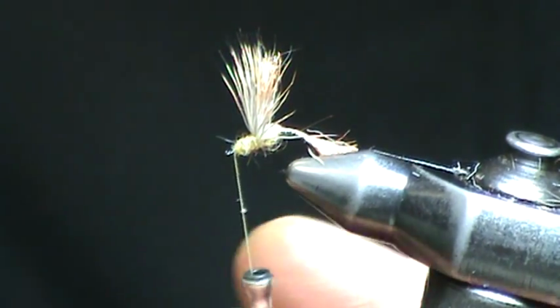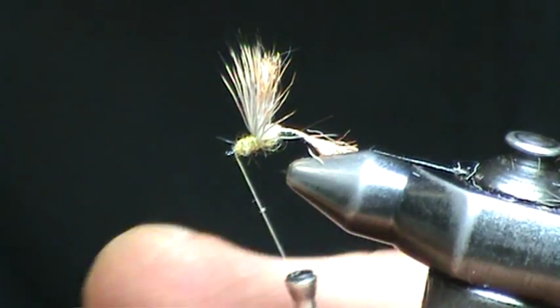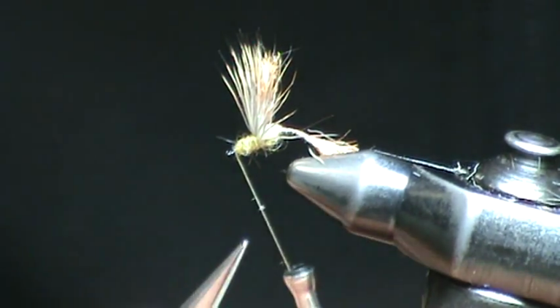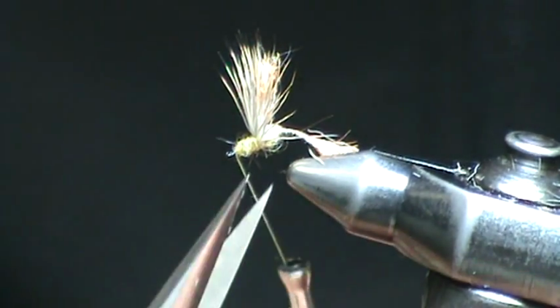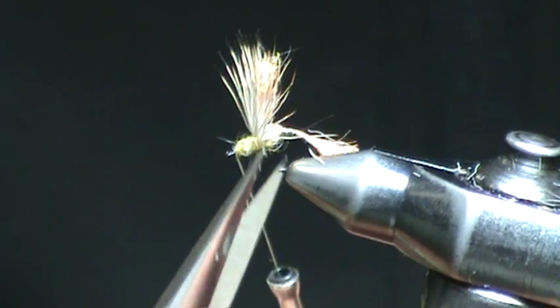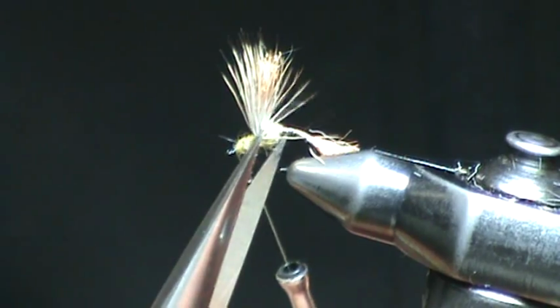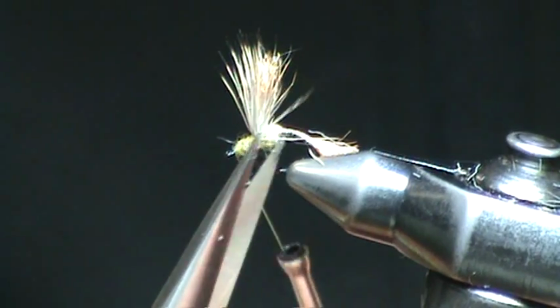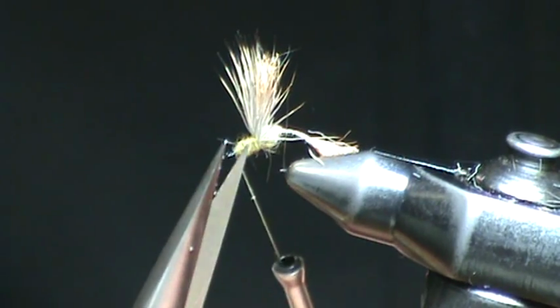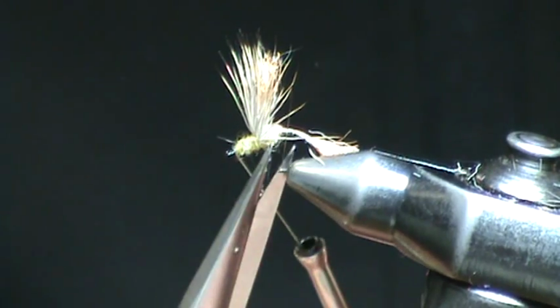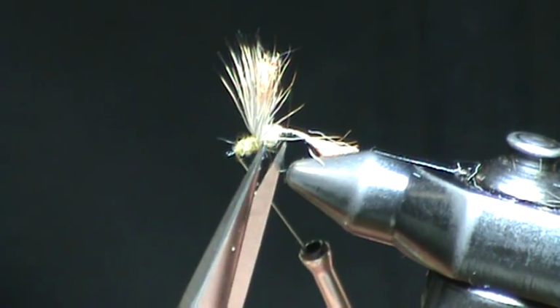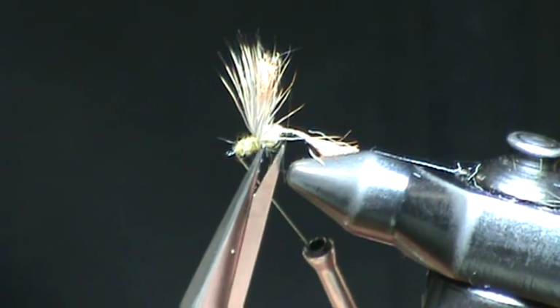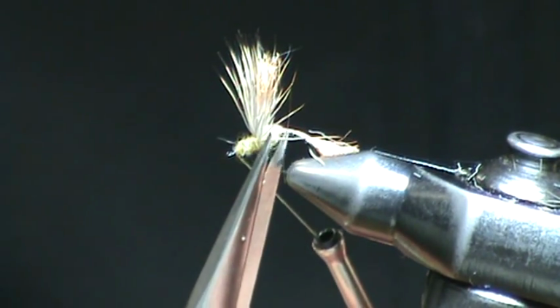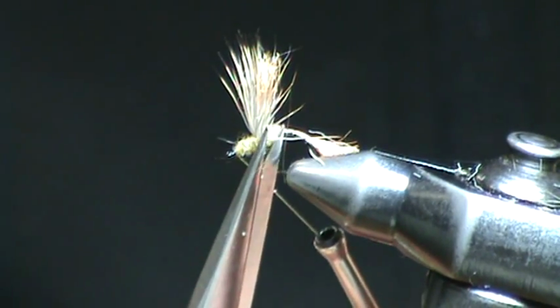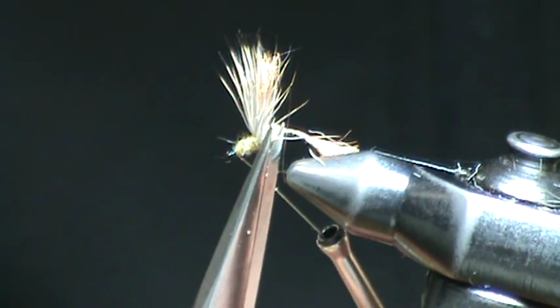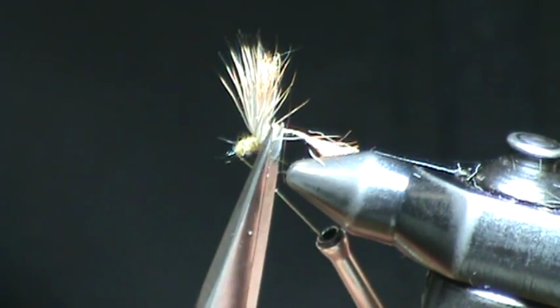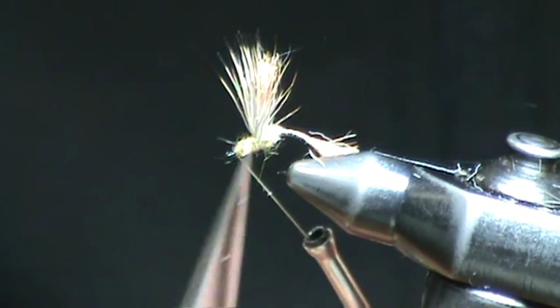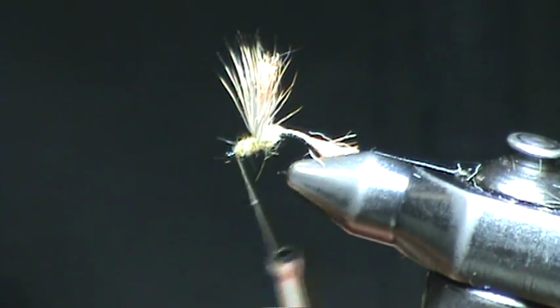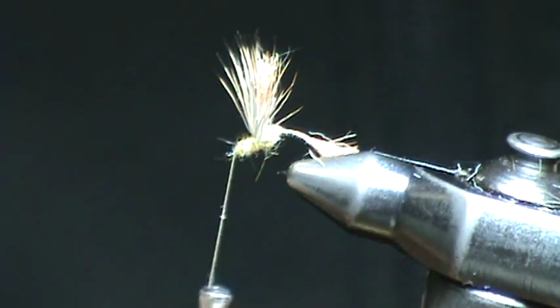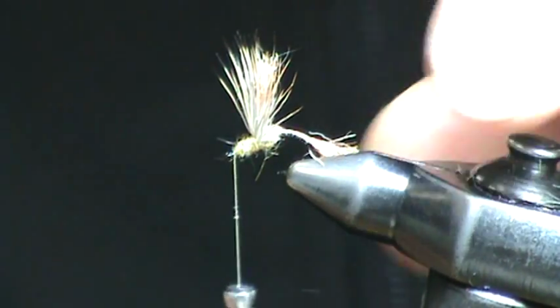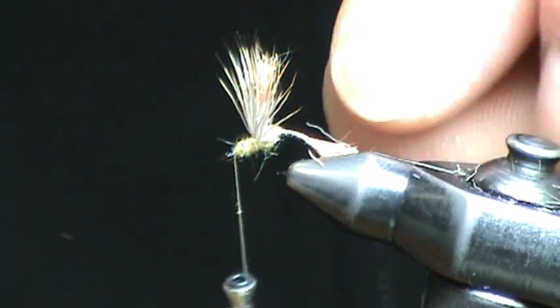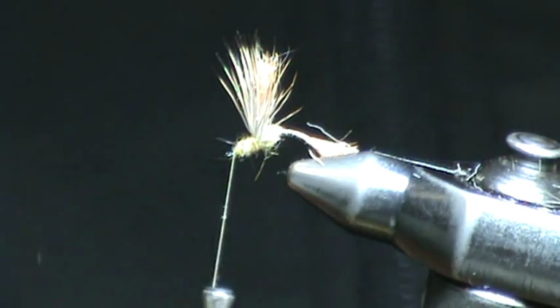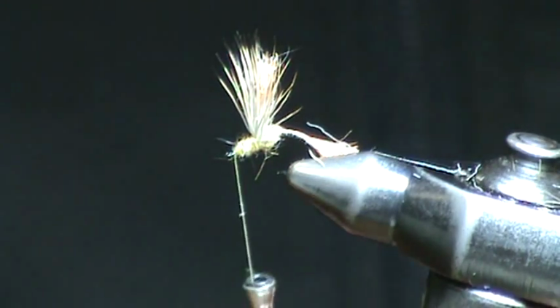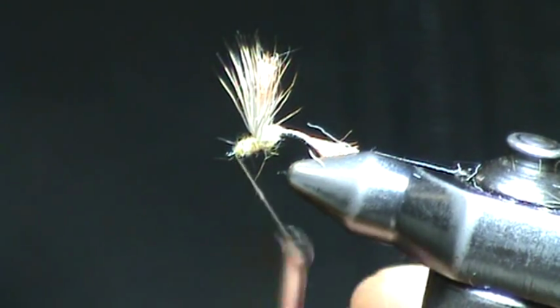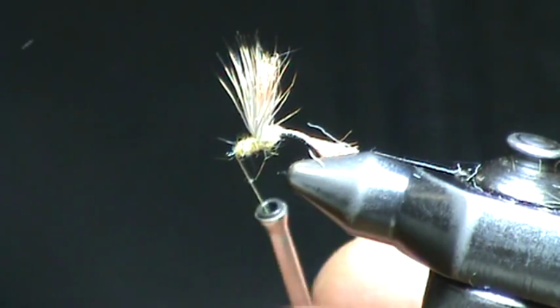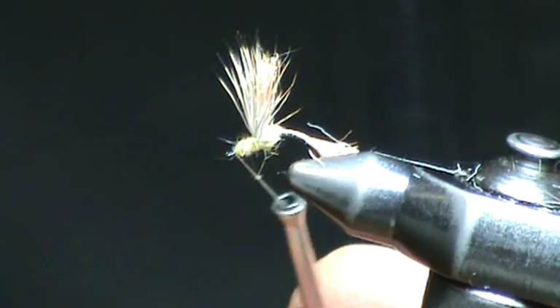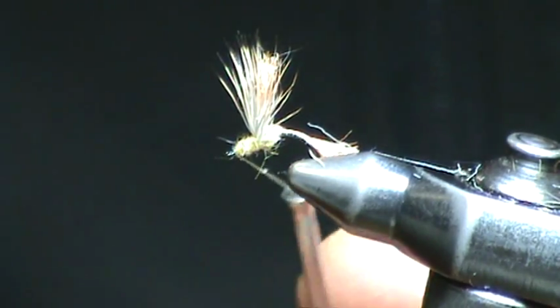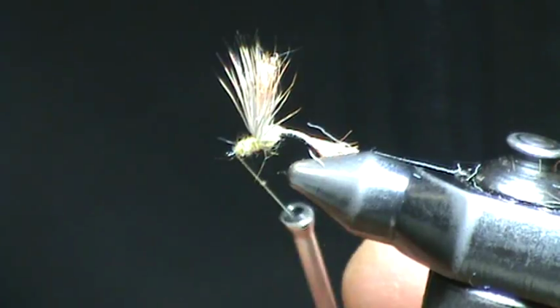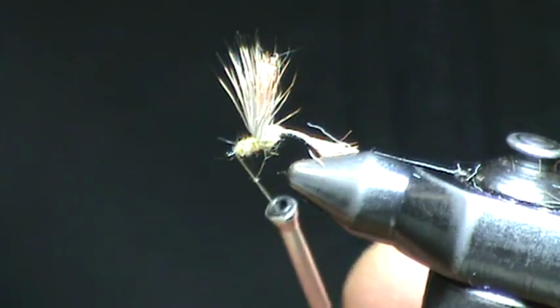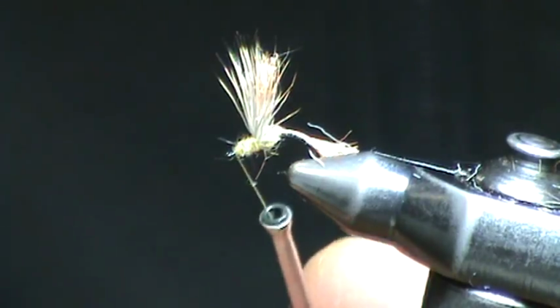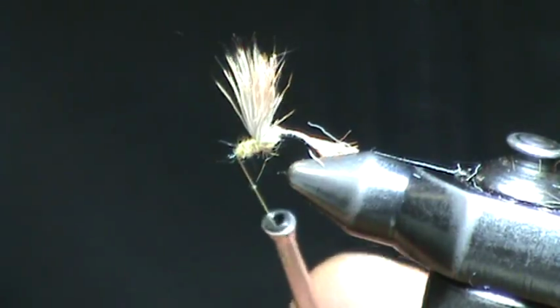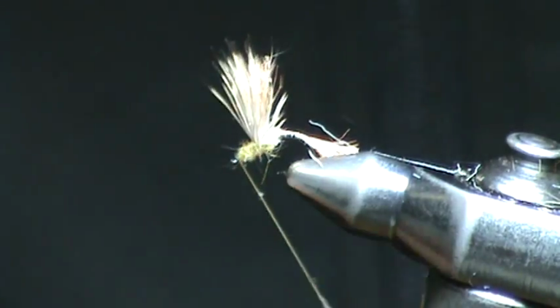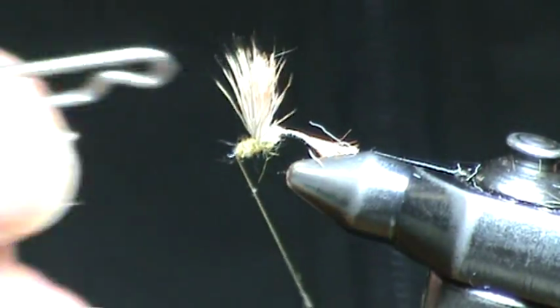There are a couple of fibers of deer hair that are really bothering me, so I'm going to trim those out of the way. And finally, we're going to whip finish.